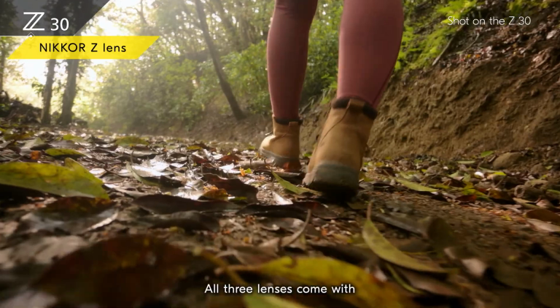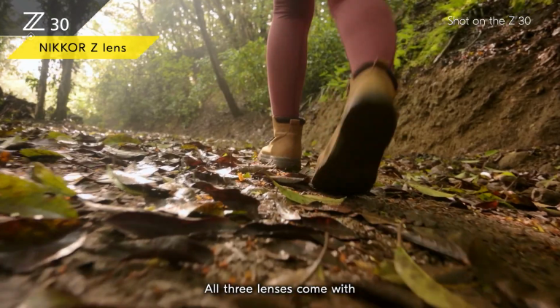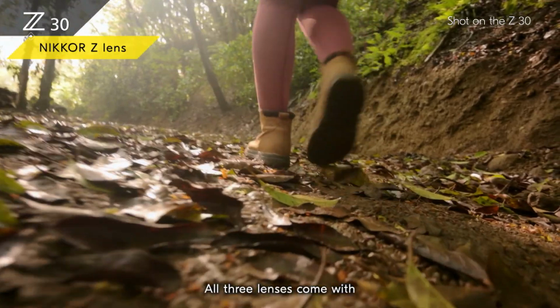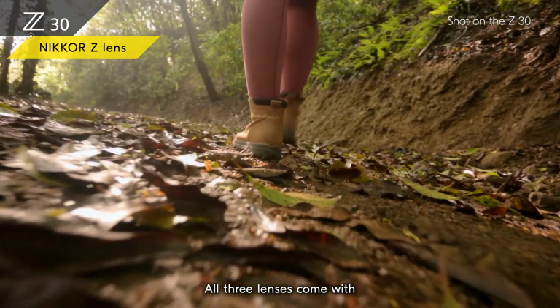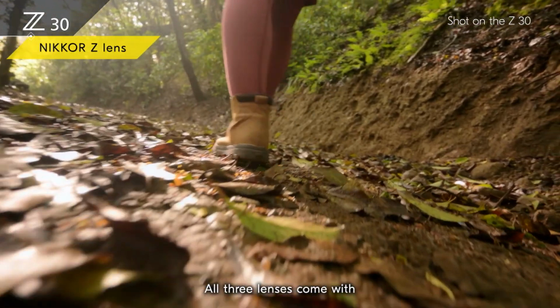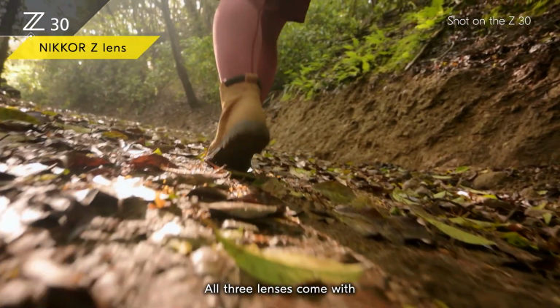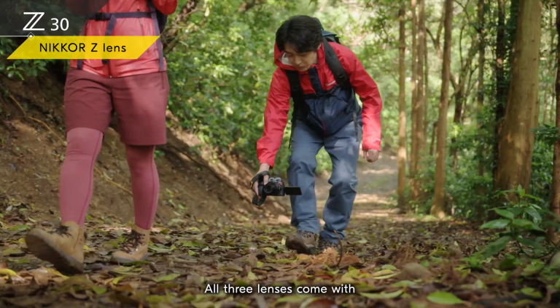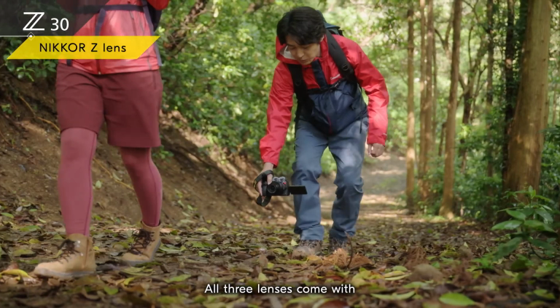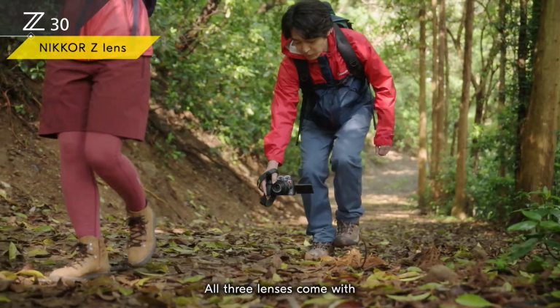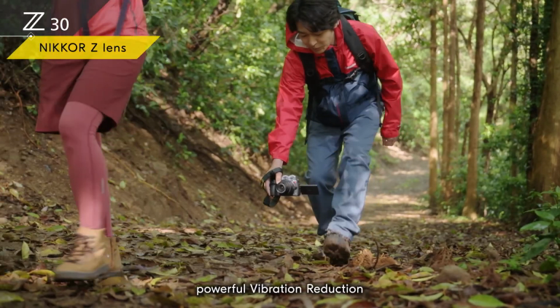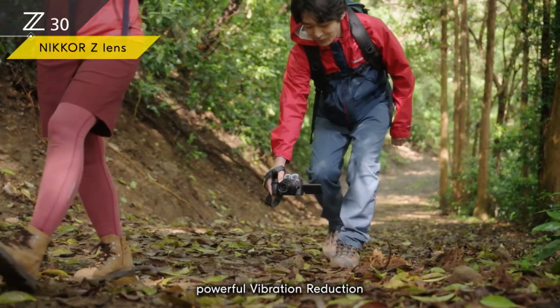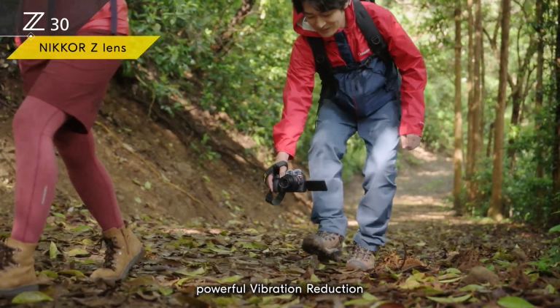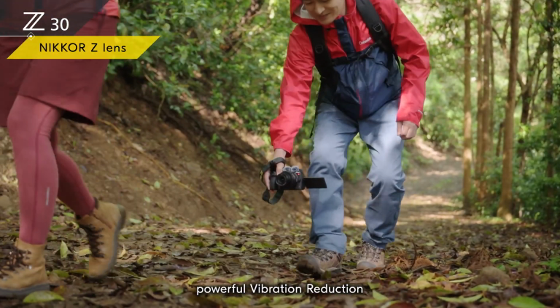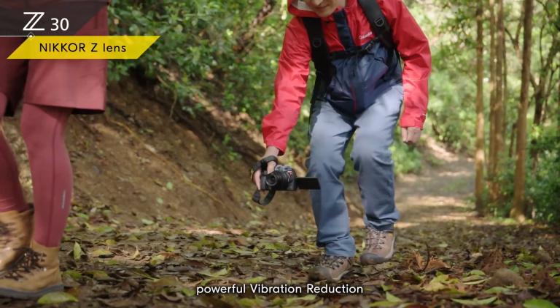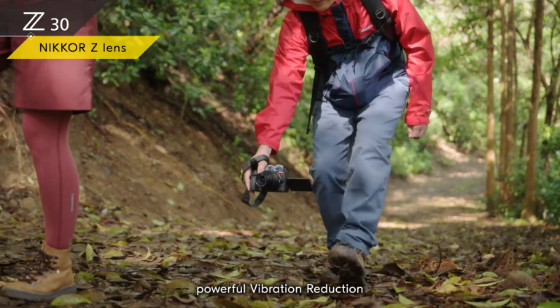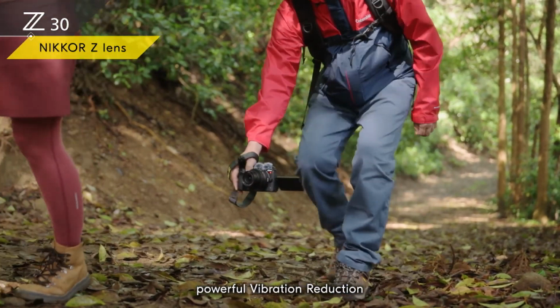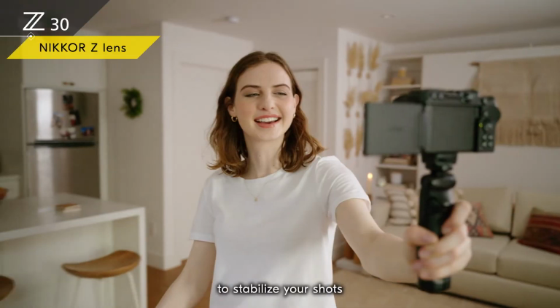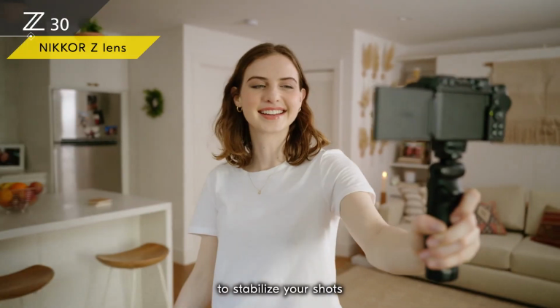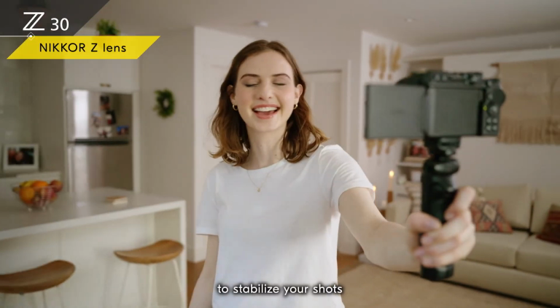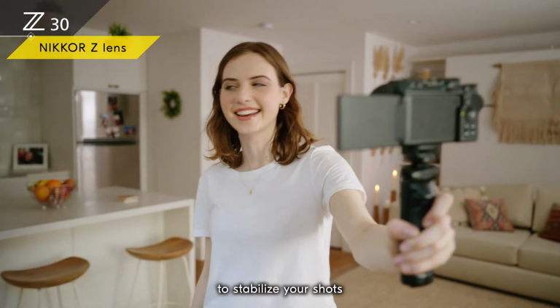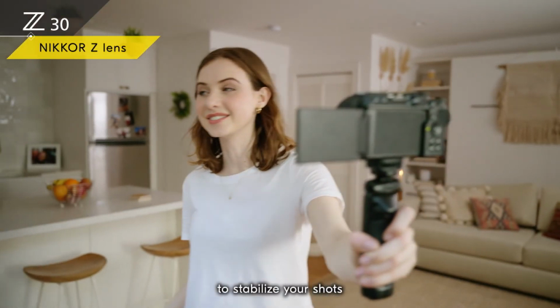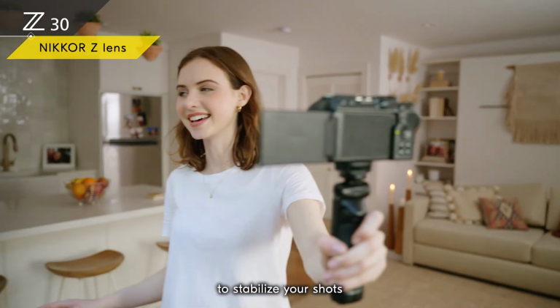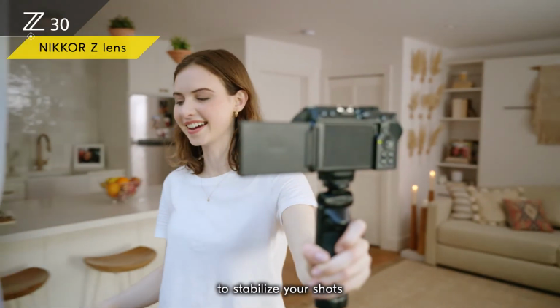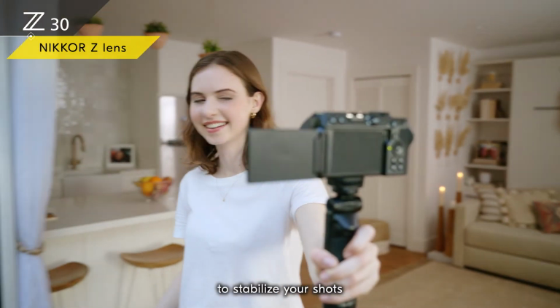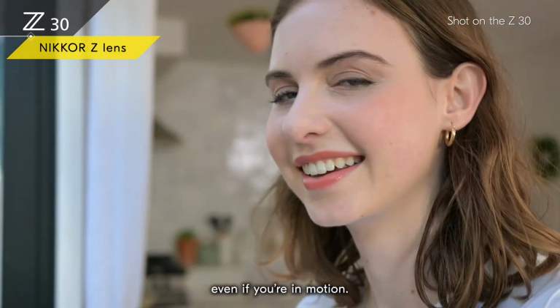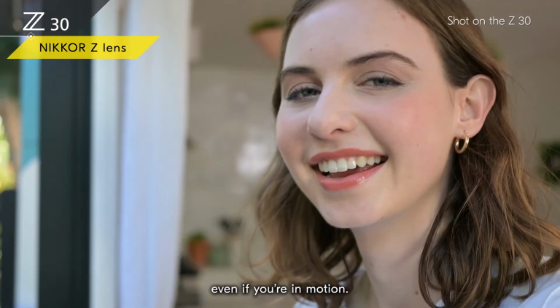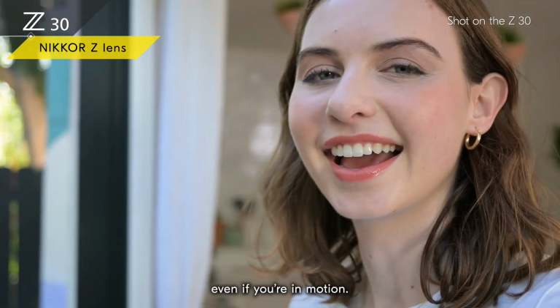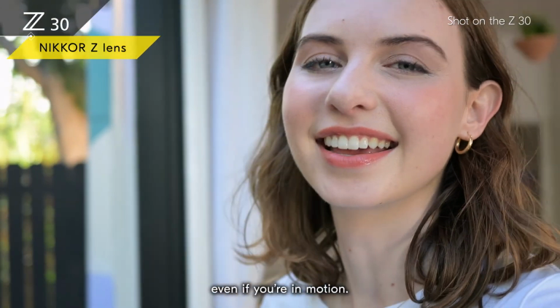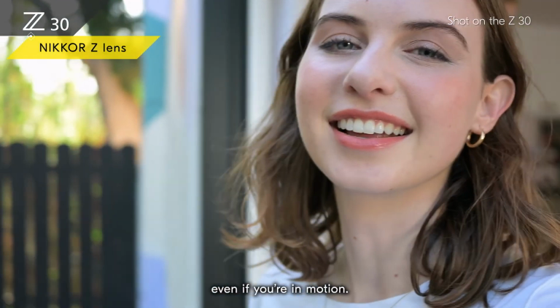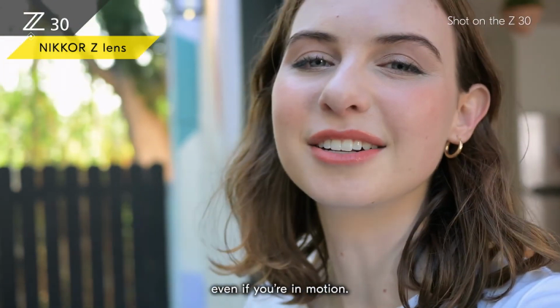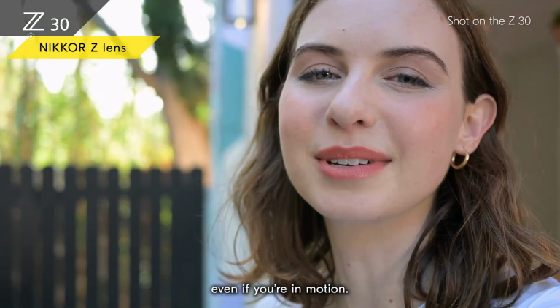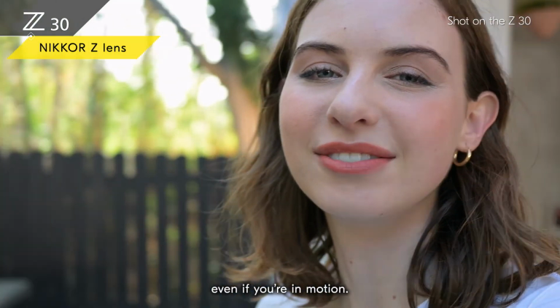All three lenses come with powerful vibration reduction to stabilize your shots, even if you're in motion.